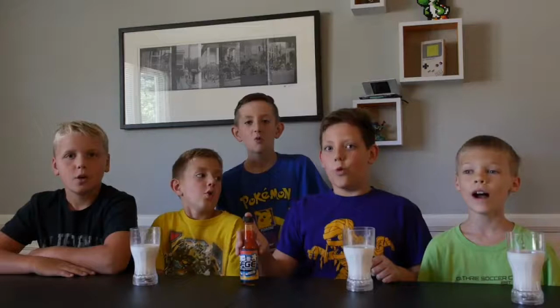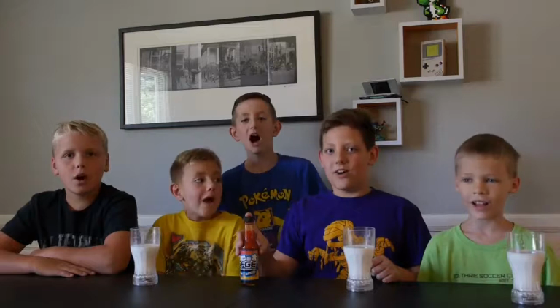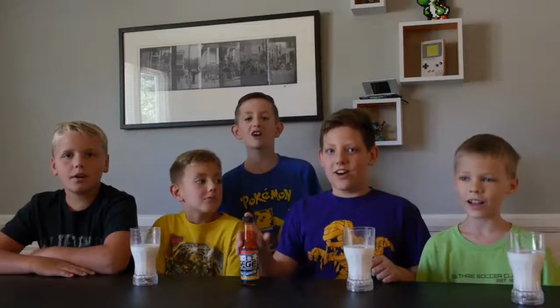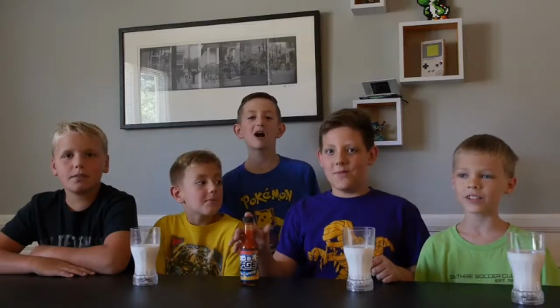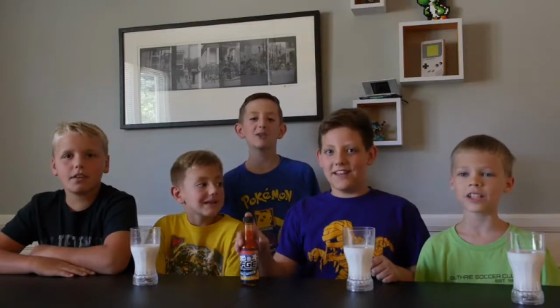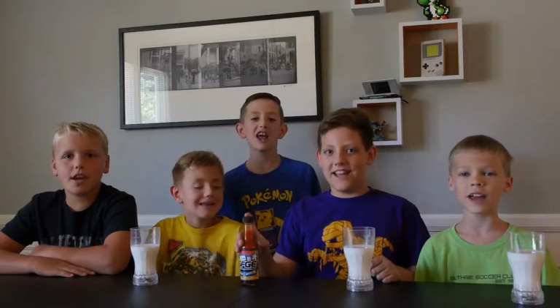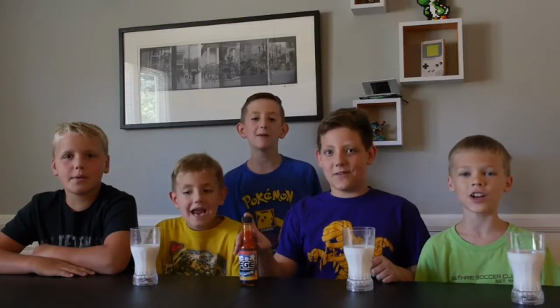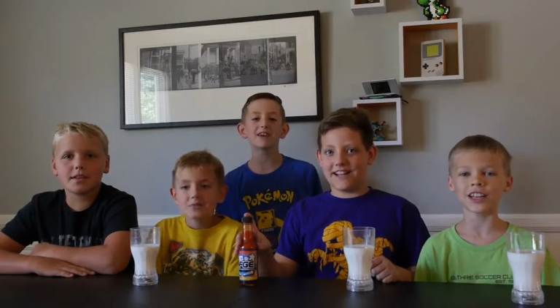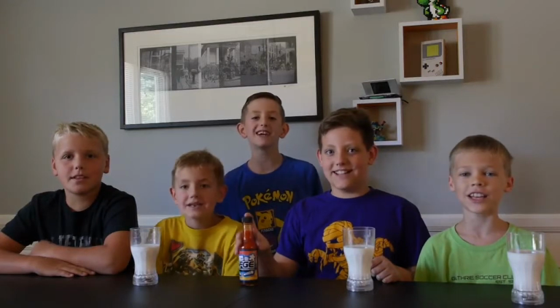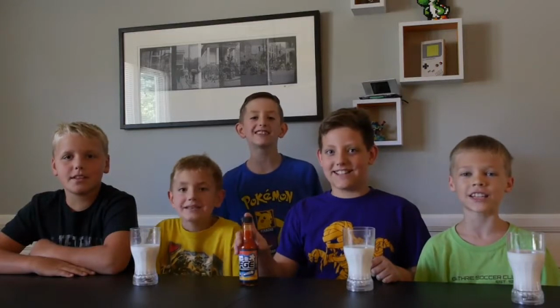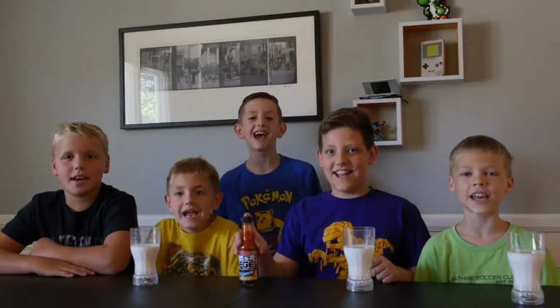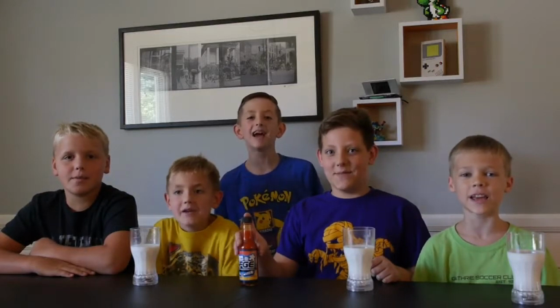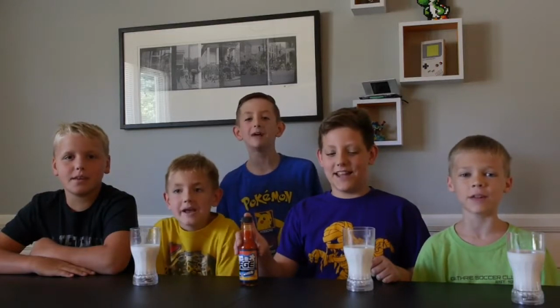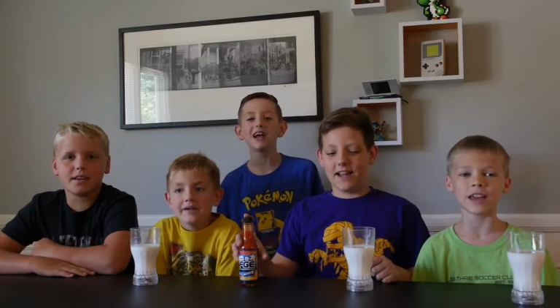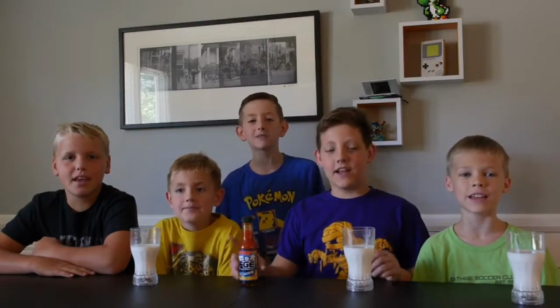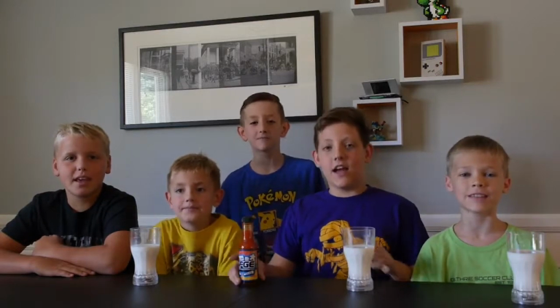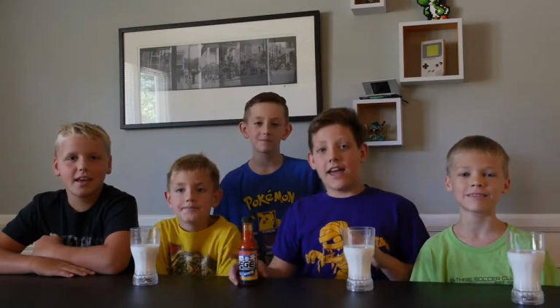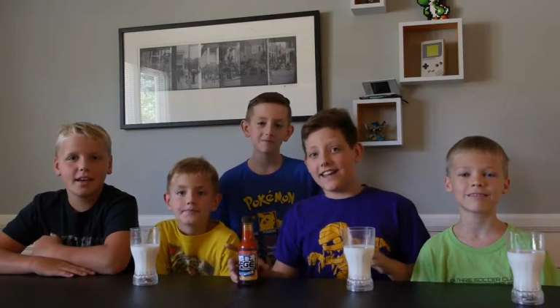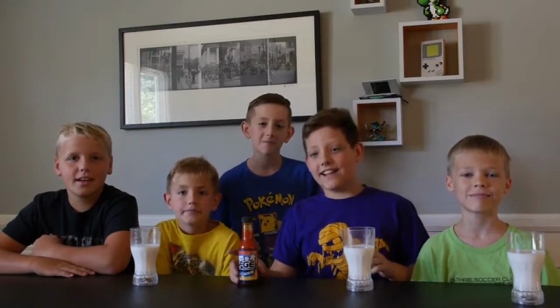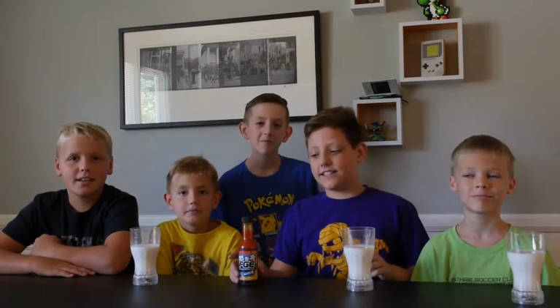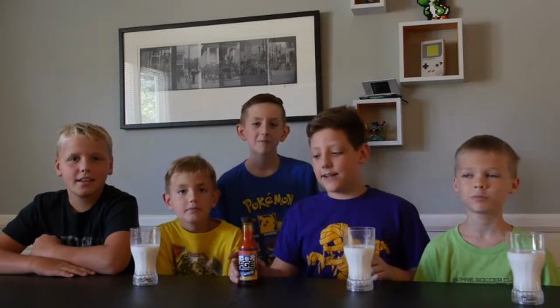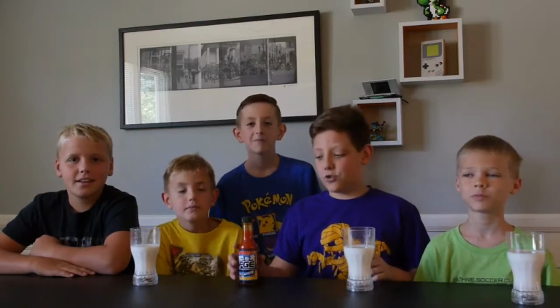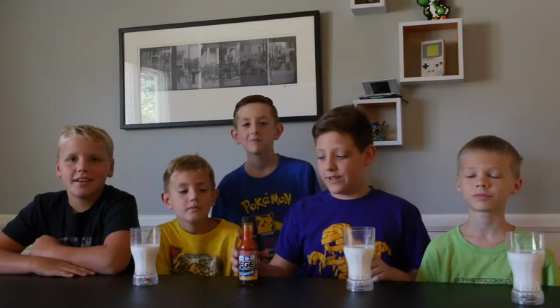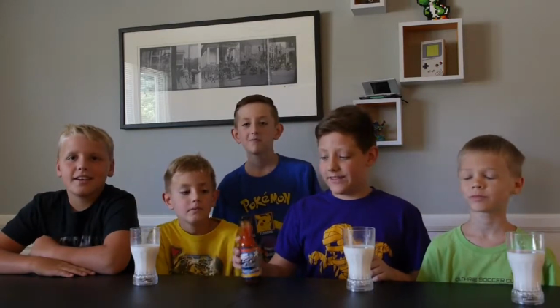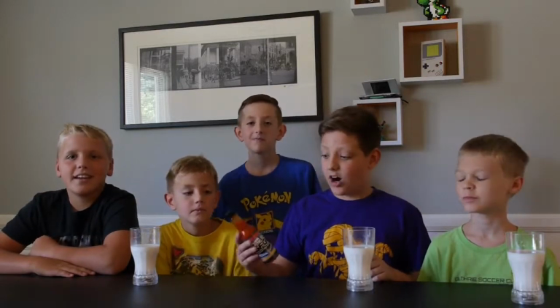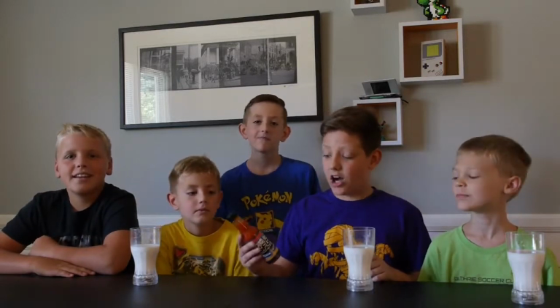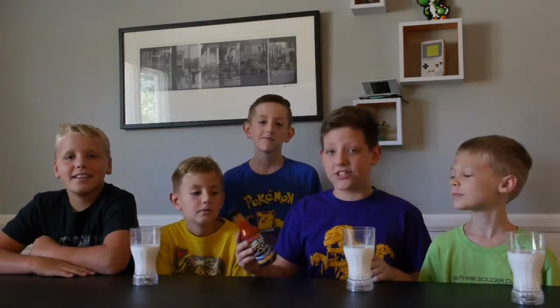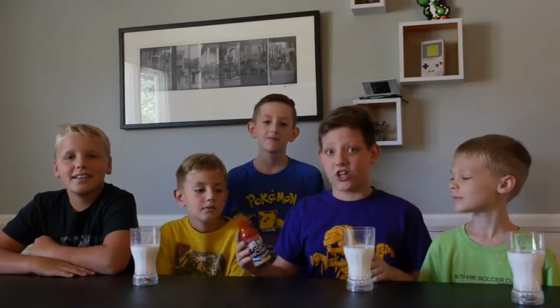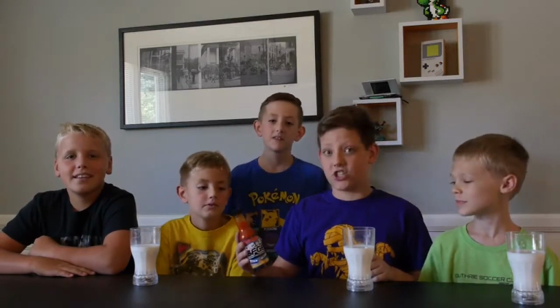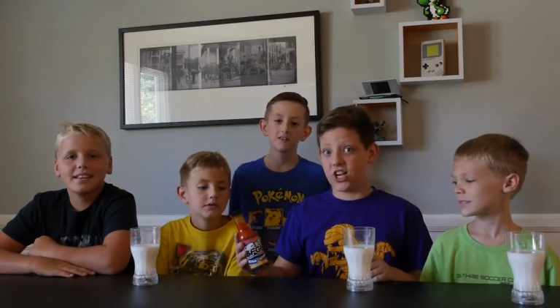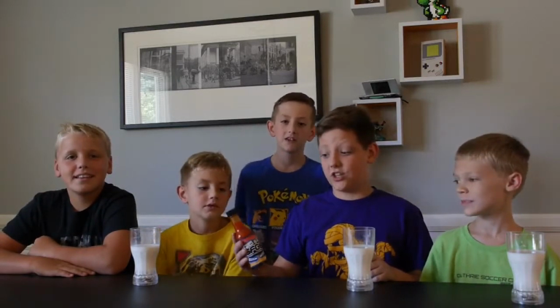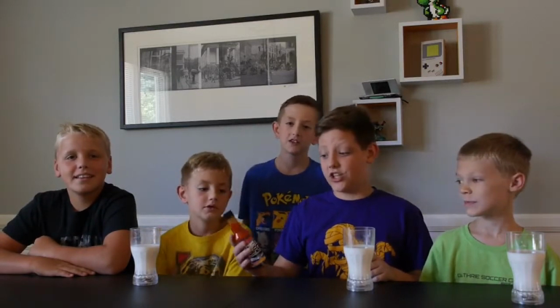Welcome to Neighbor Kids Gaming! Hey guys, today we're doing the hot sauce challenge.